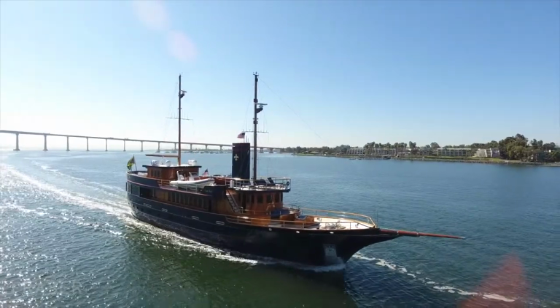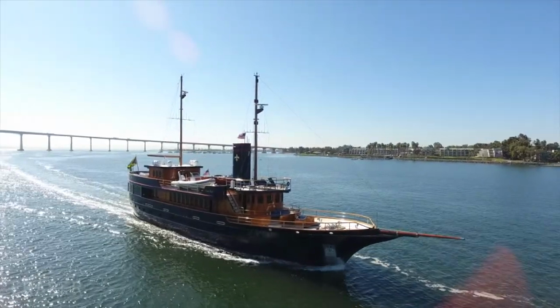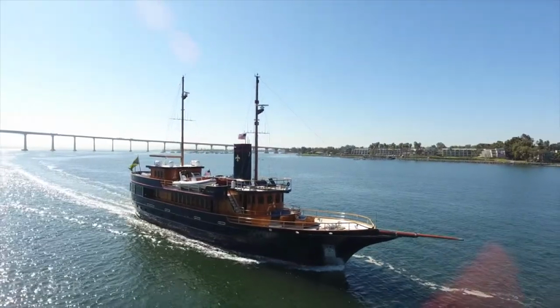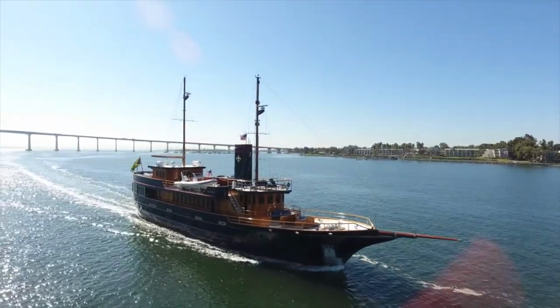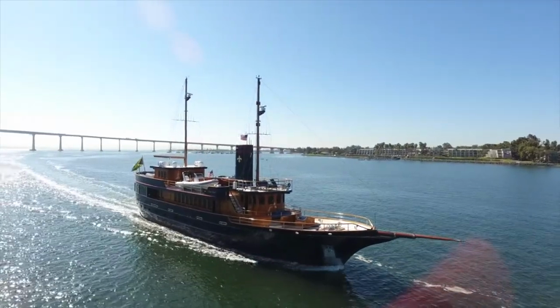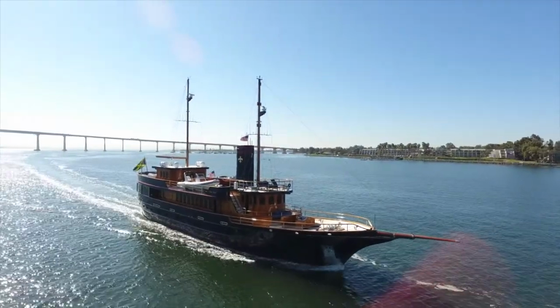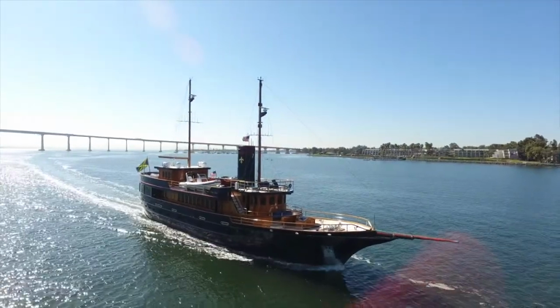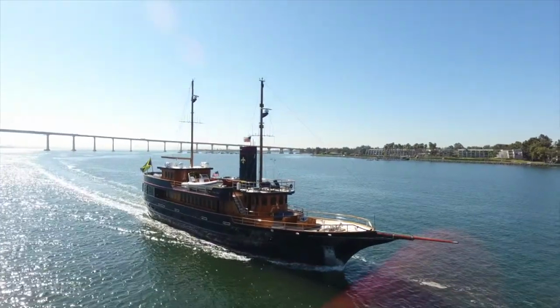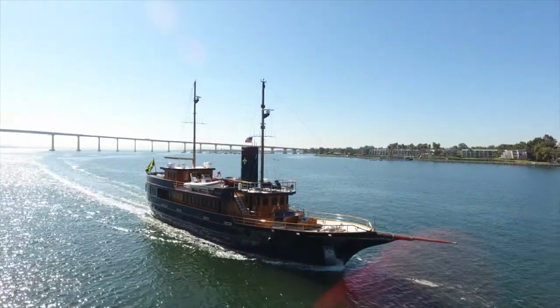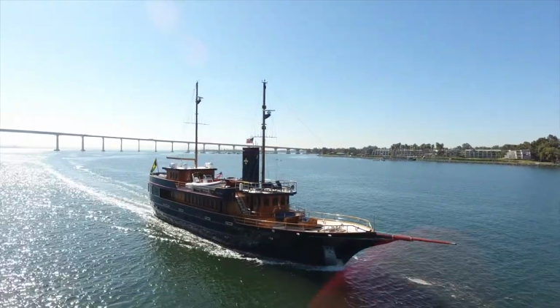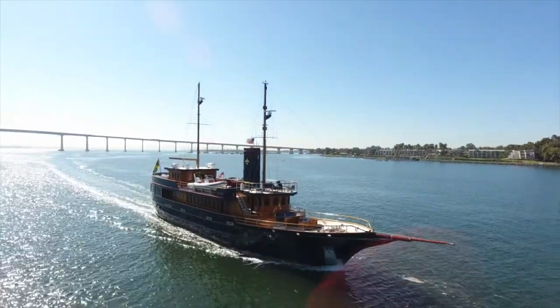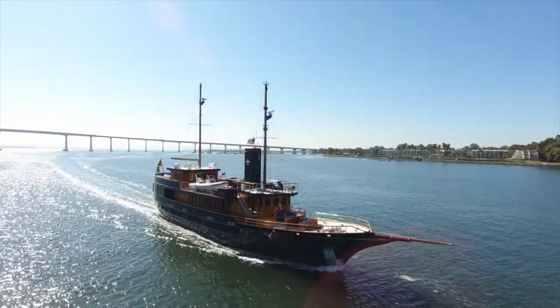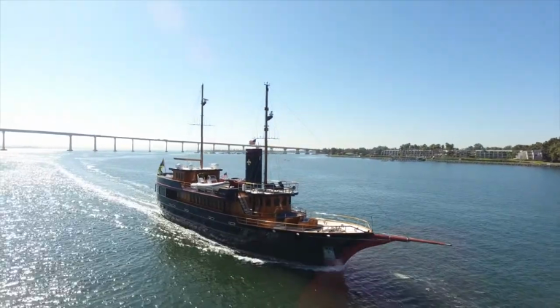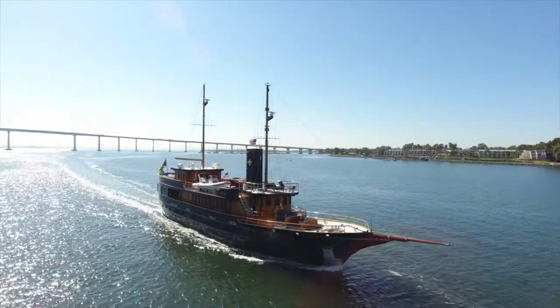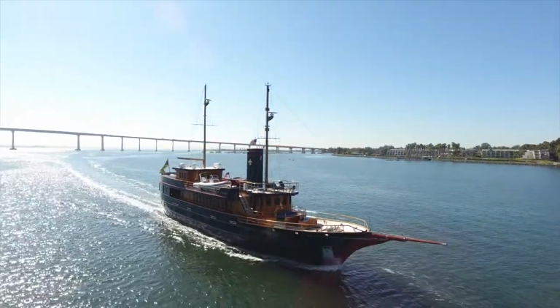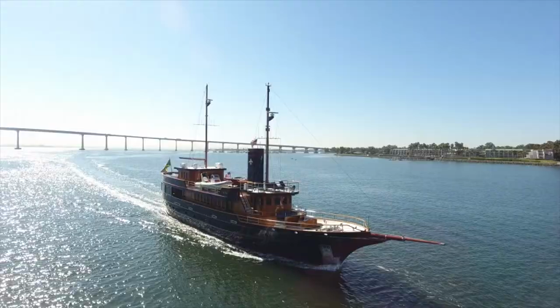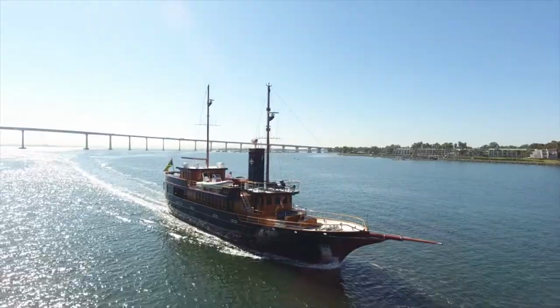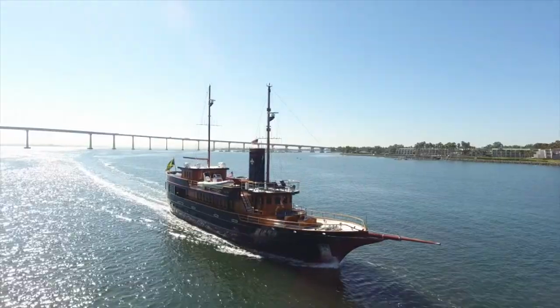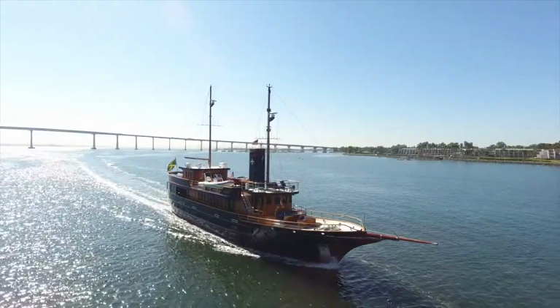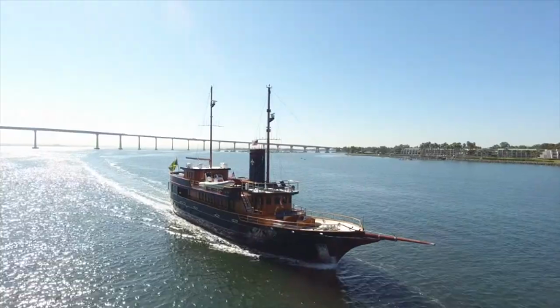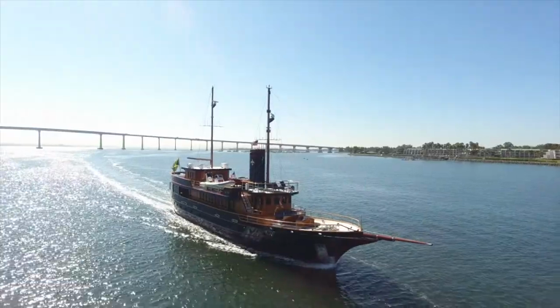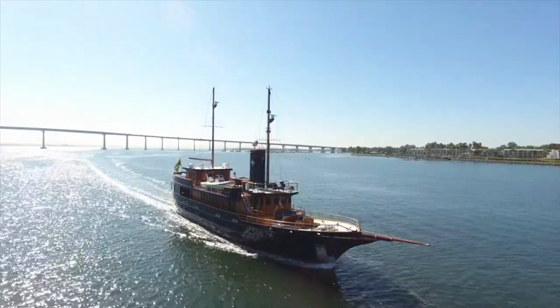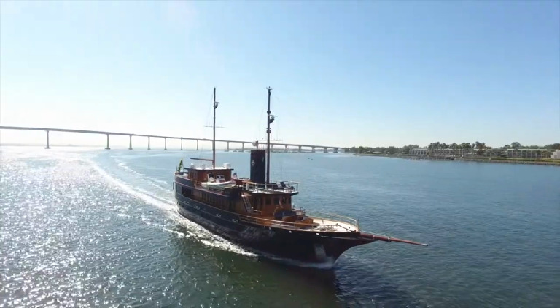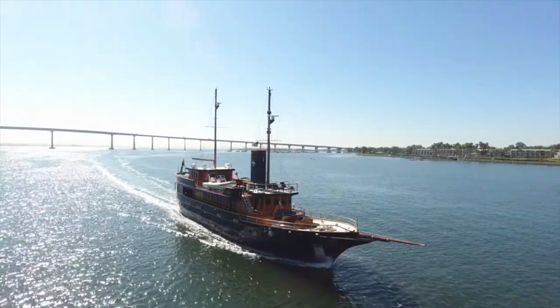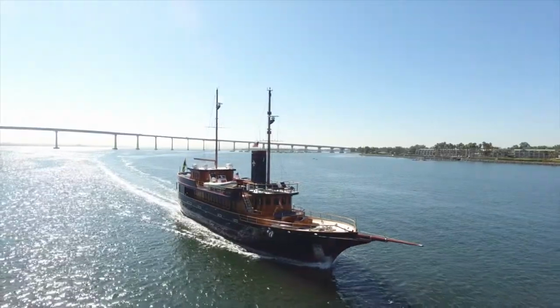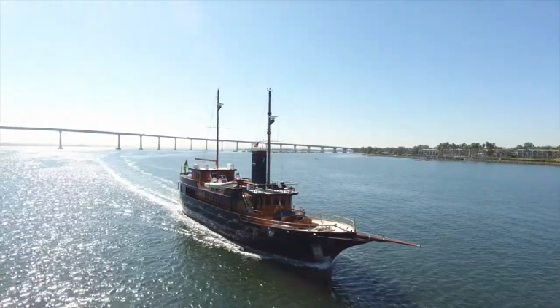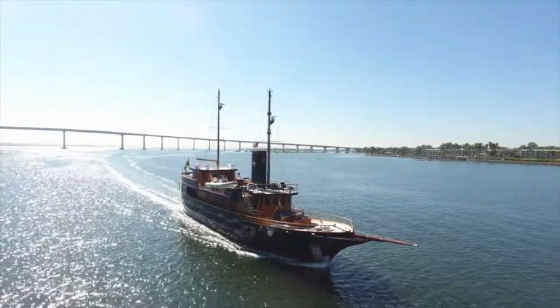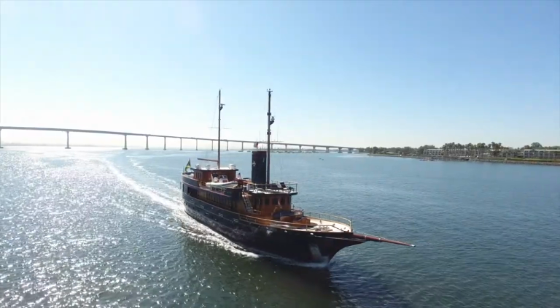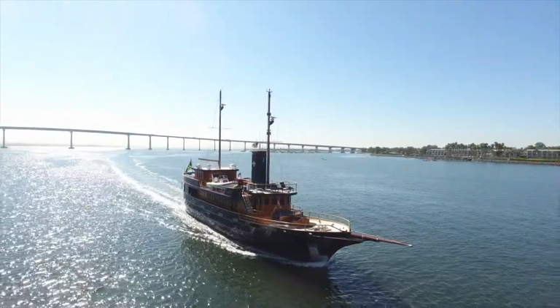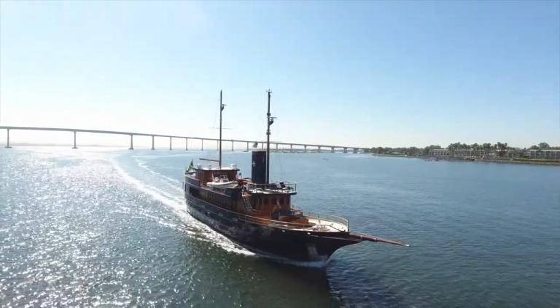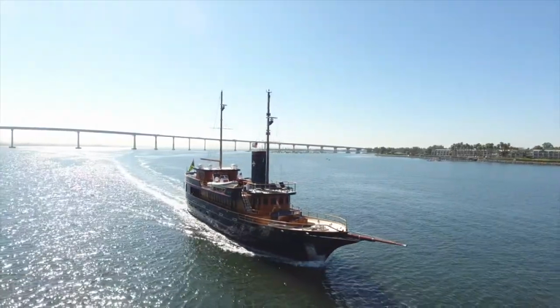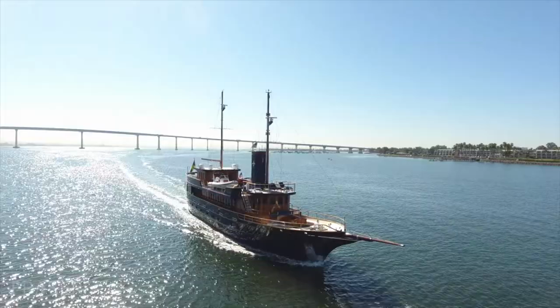My name is Johnny and I'm going to represent and walk you through Motor Yacht Lady Bahi here in San Diego, California.